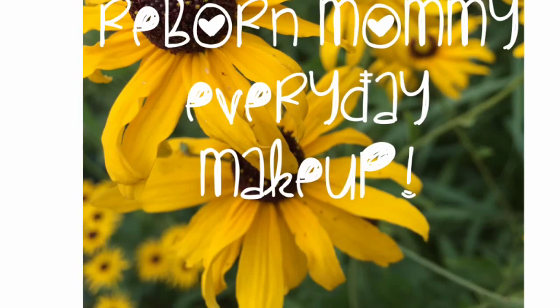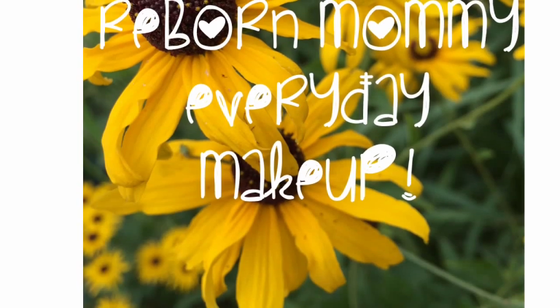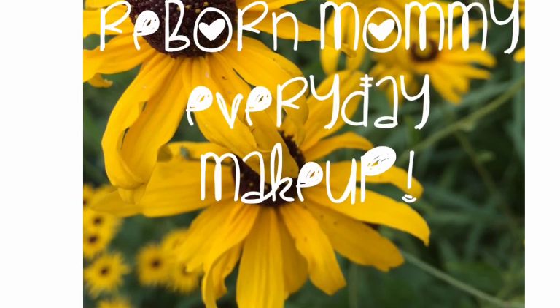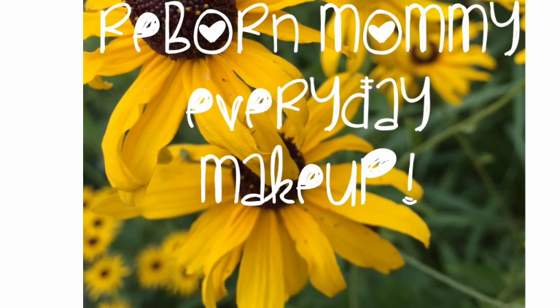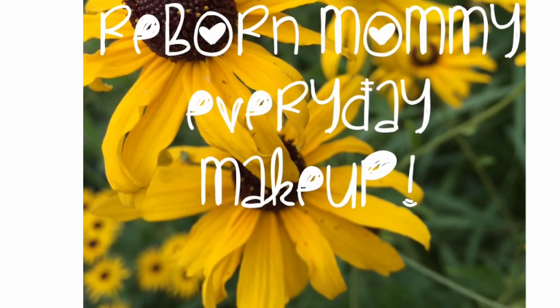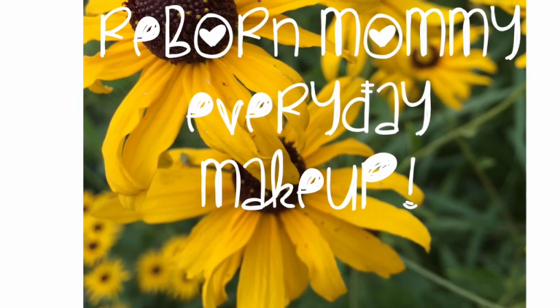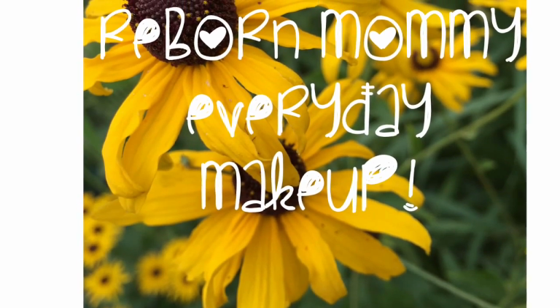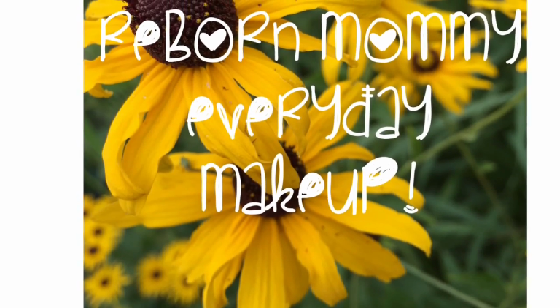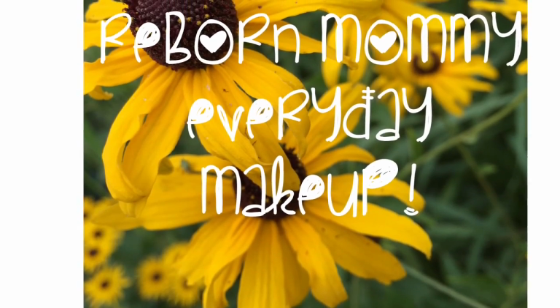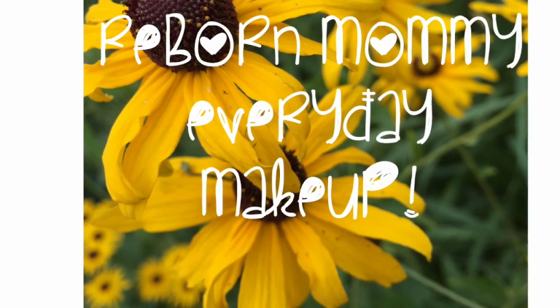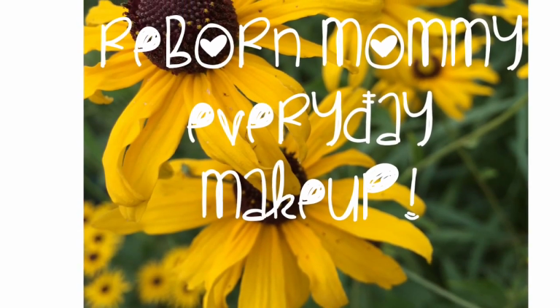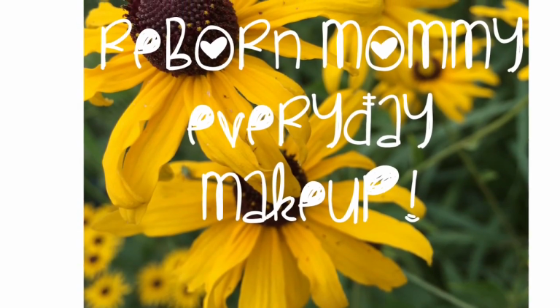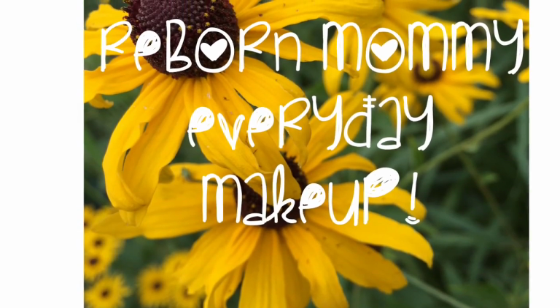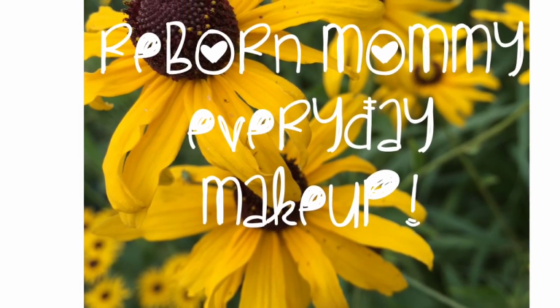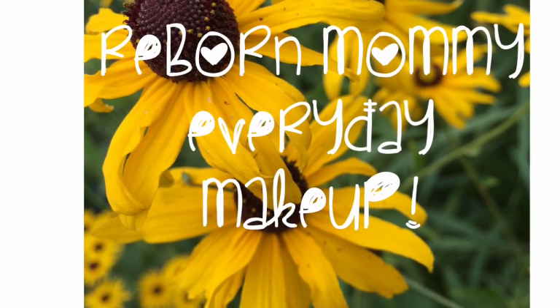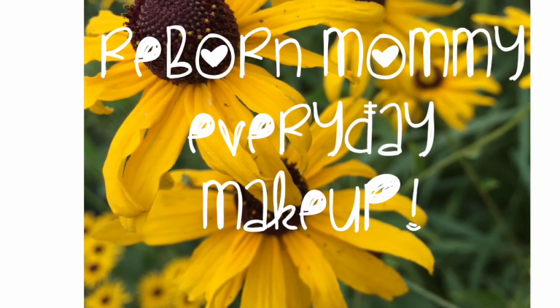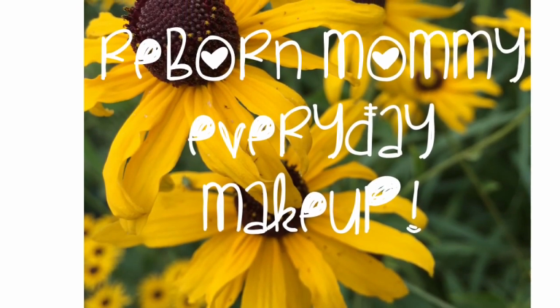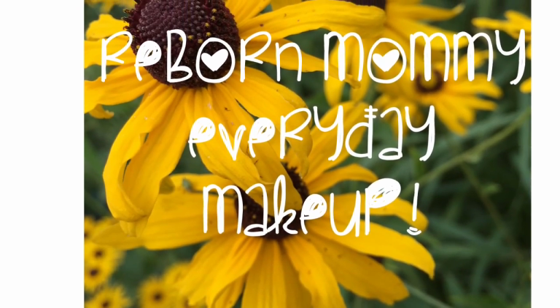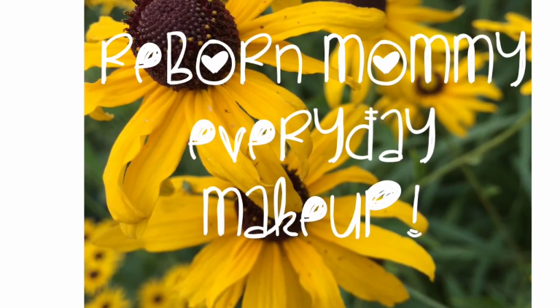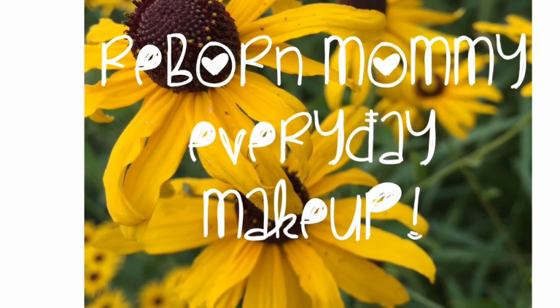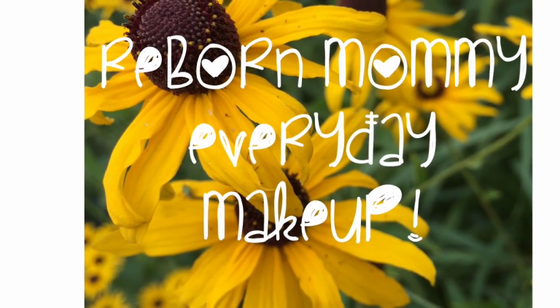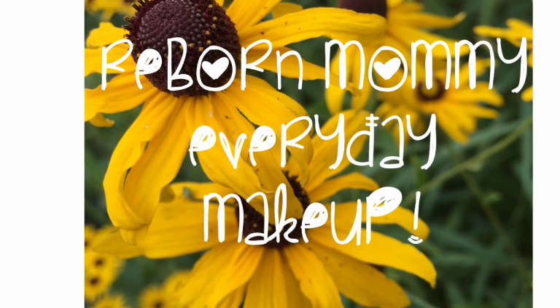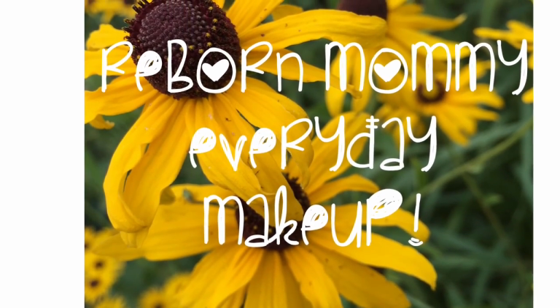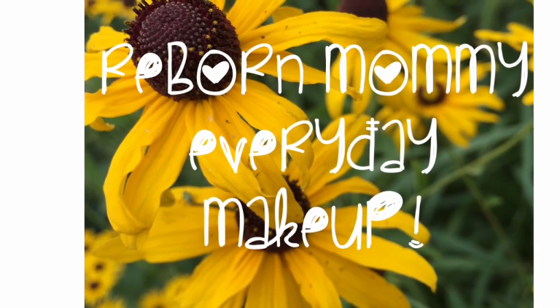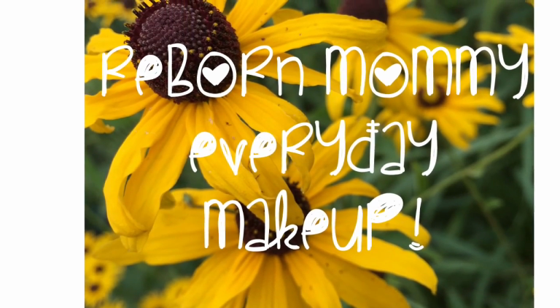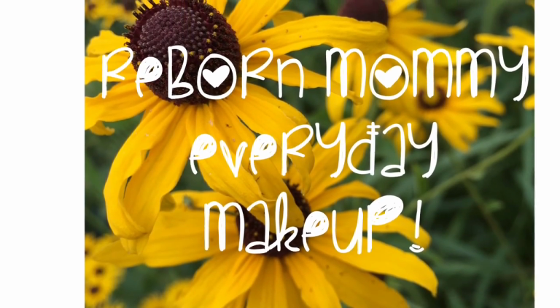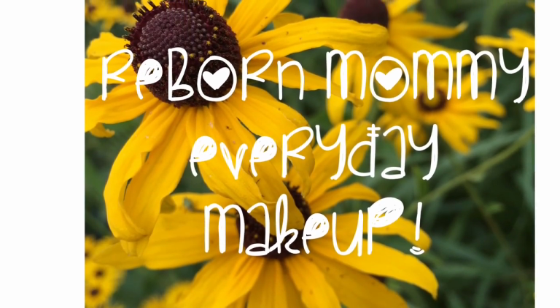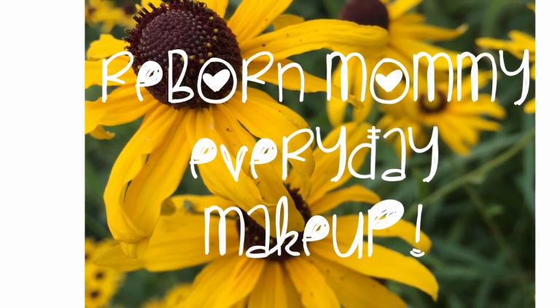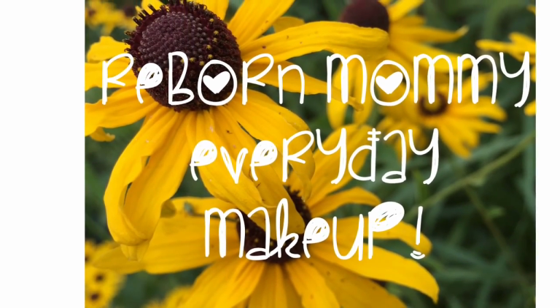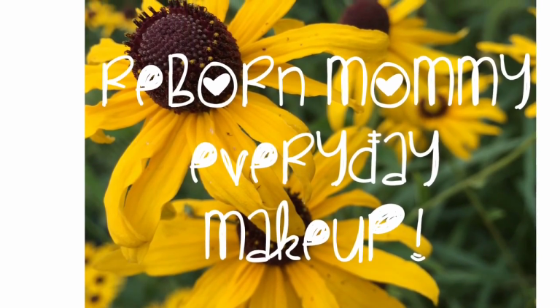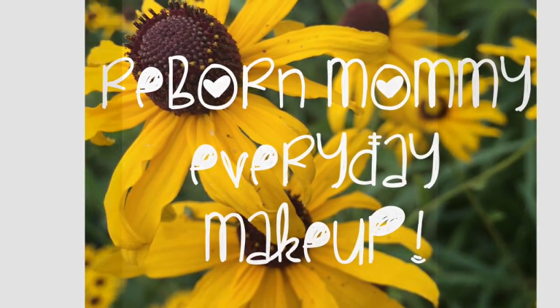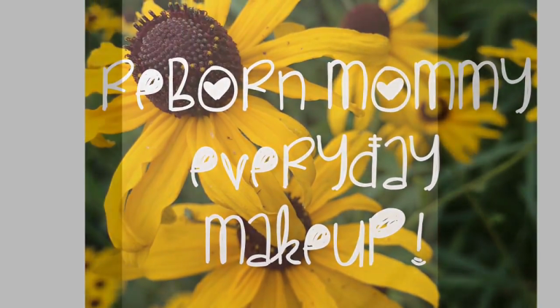Hey everyone, it's me. So as you can see, I'm going to be doing a mommy makeup tutorial. Hope you enjoy!